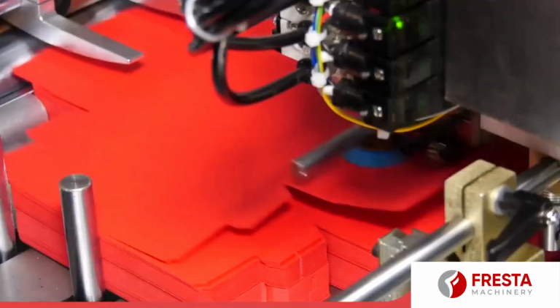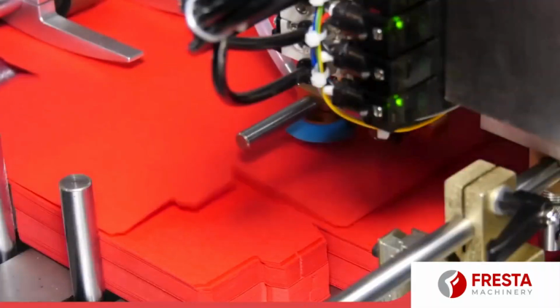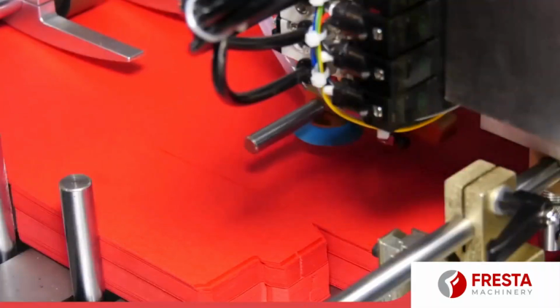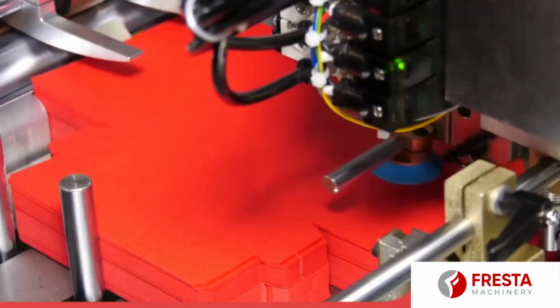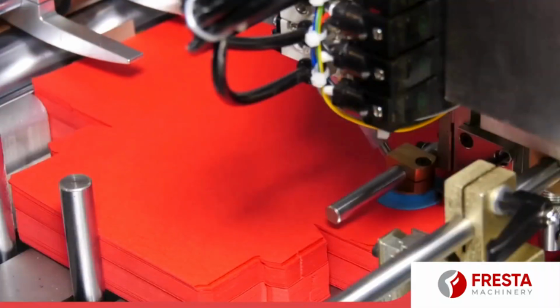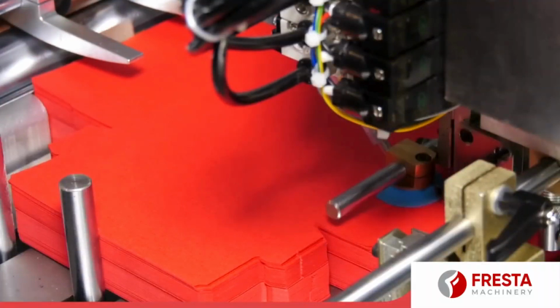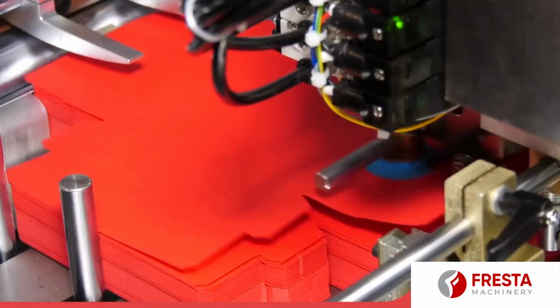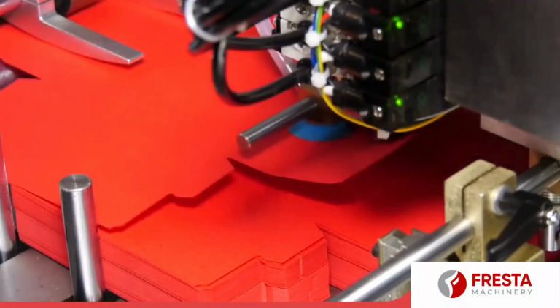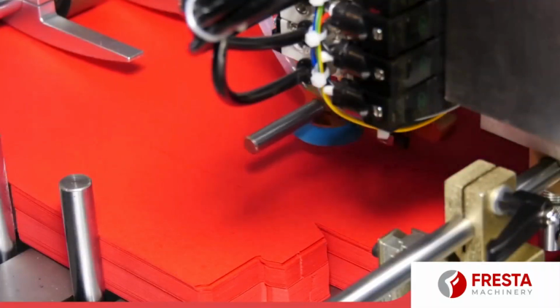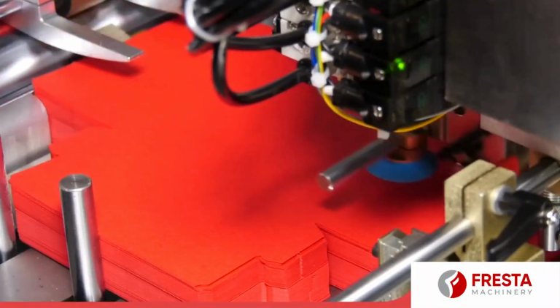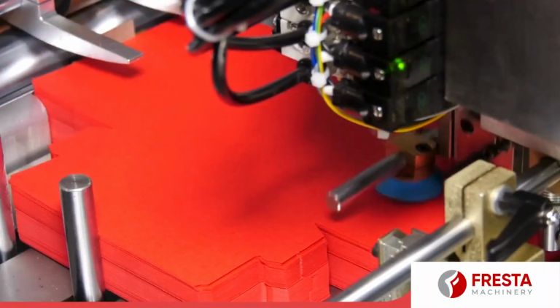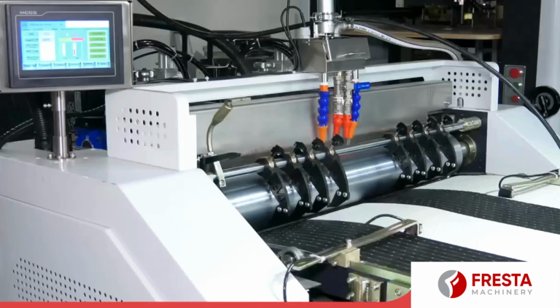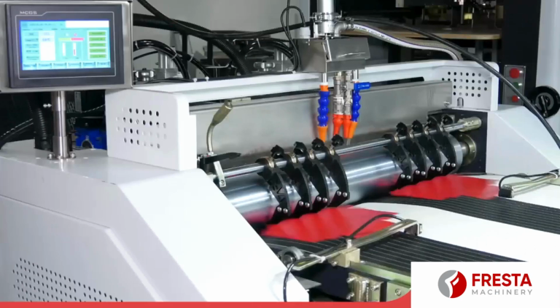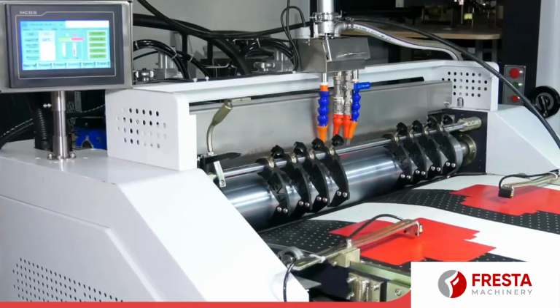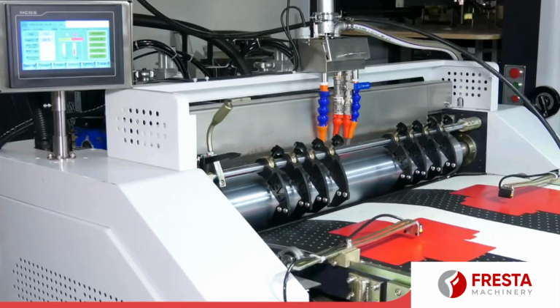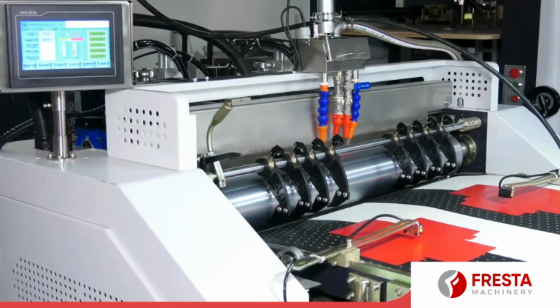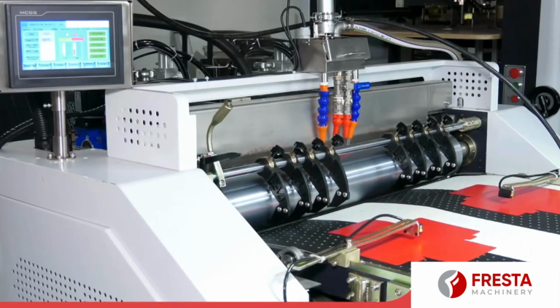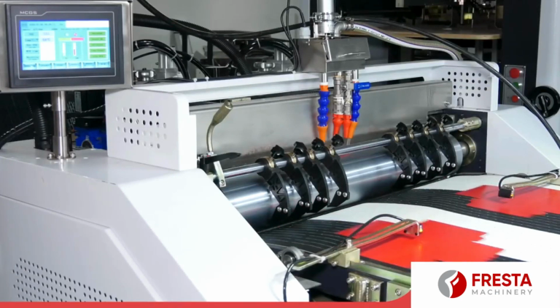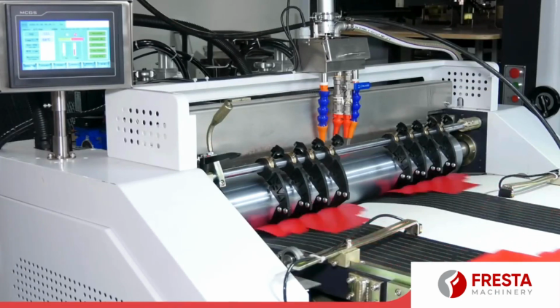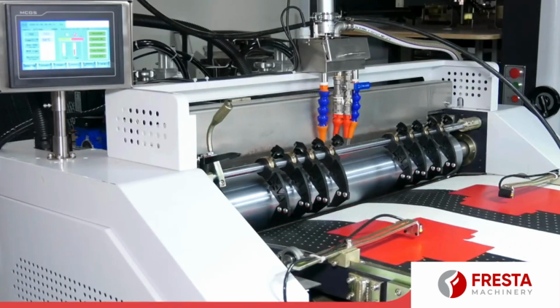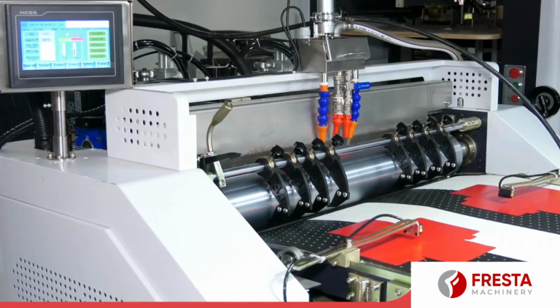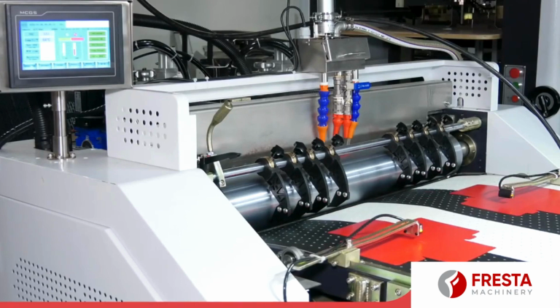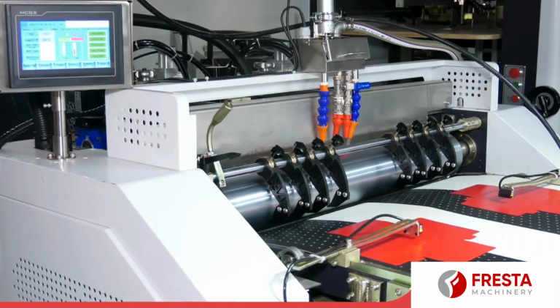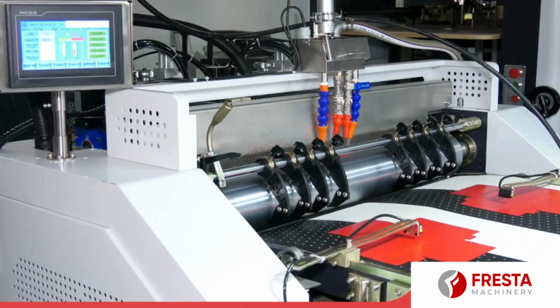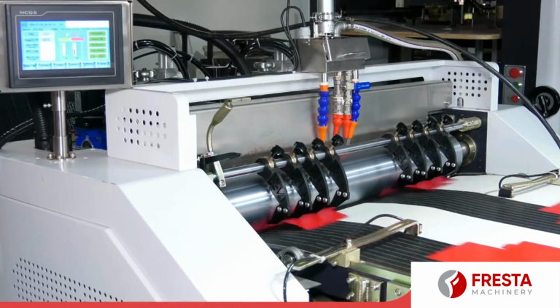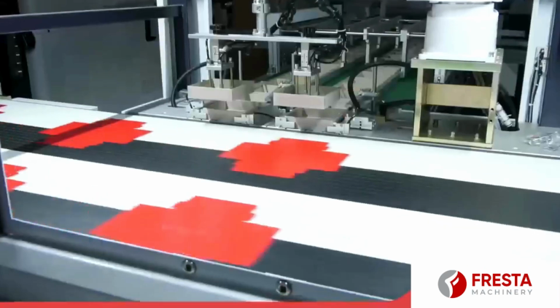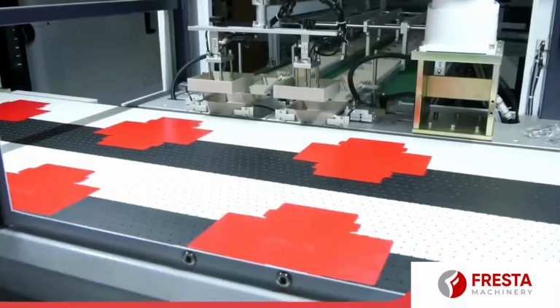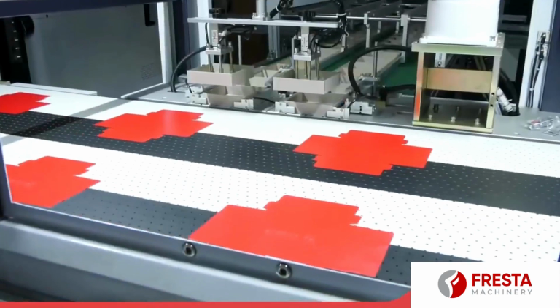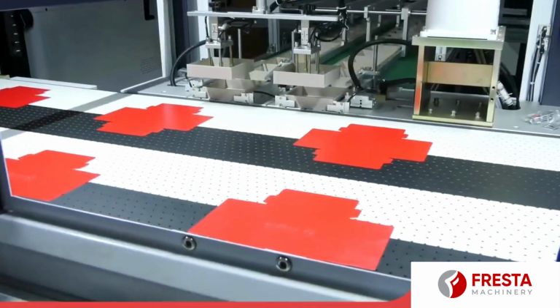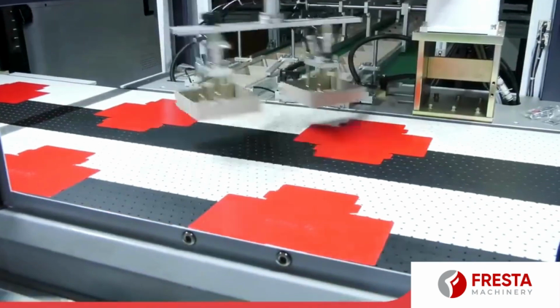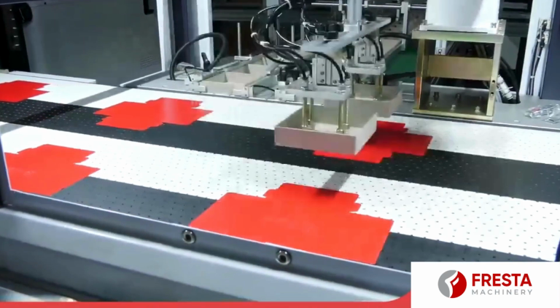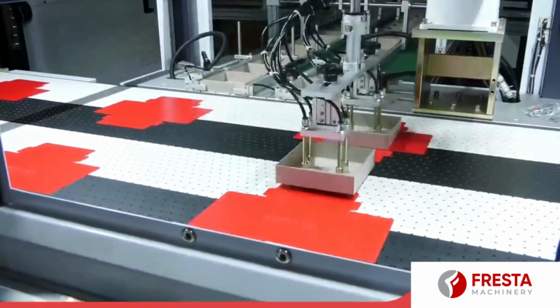It can make two different size boxes in one line. This will improve the production efficiency, especially for the jewelry box.